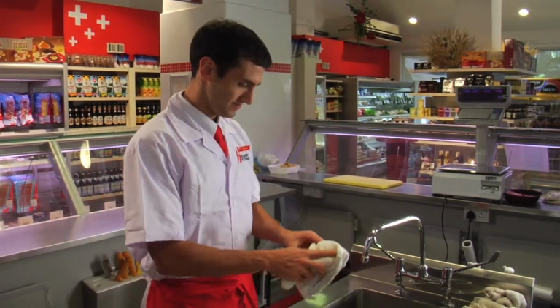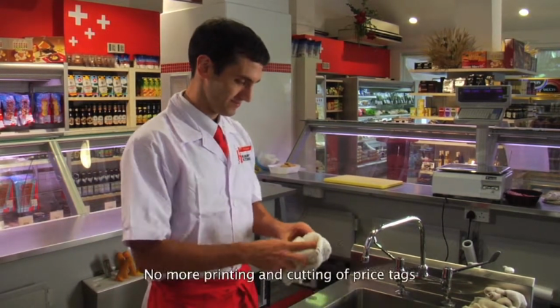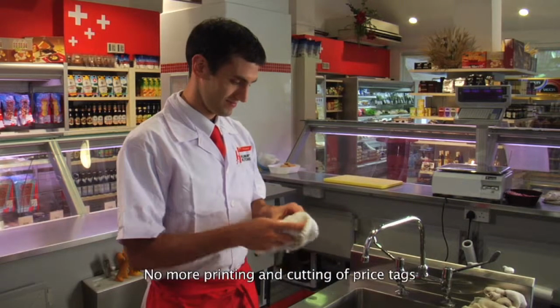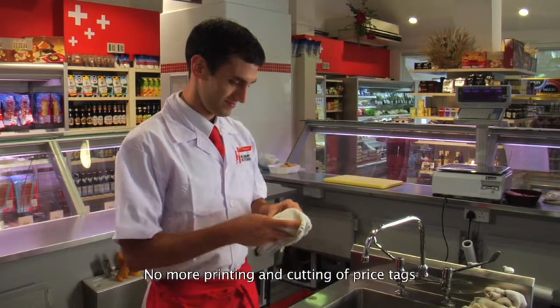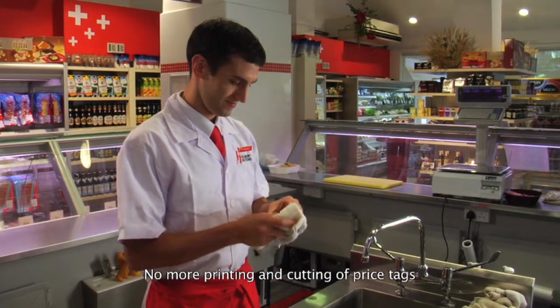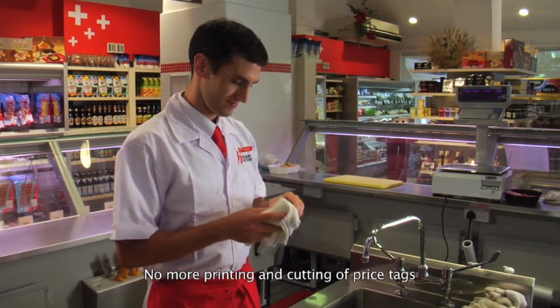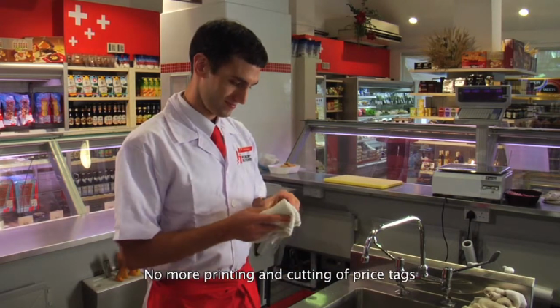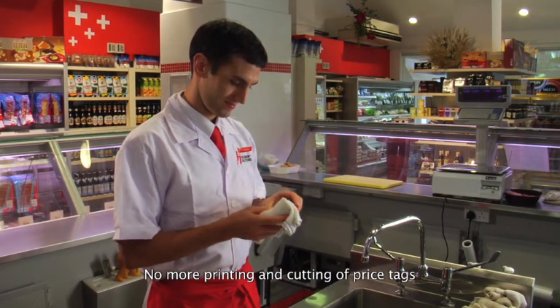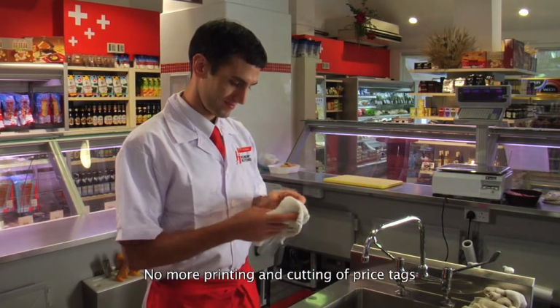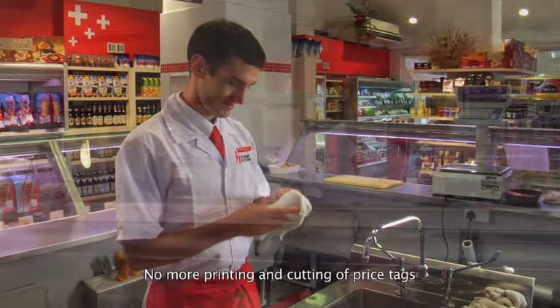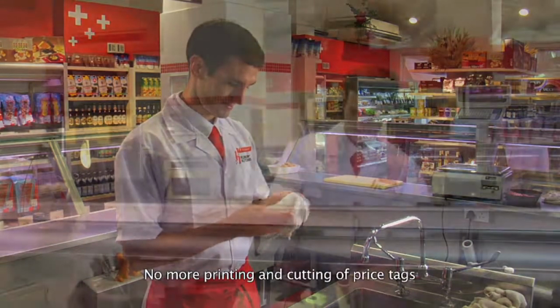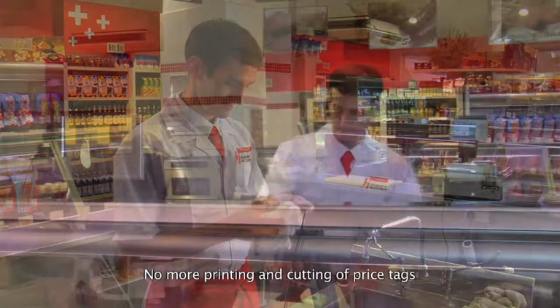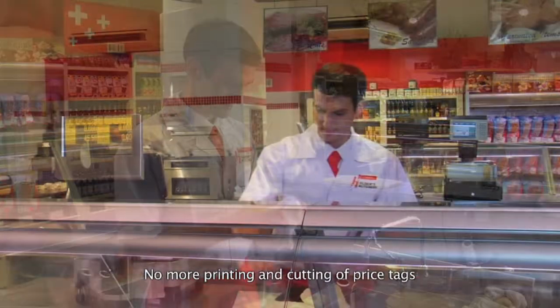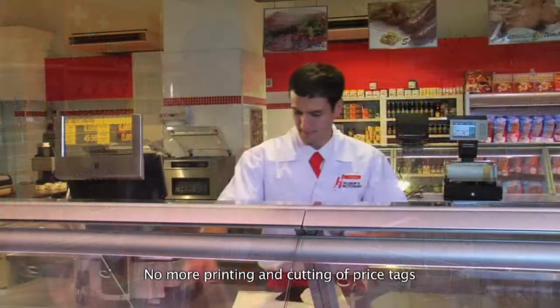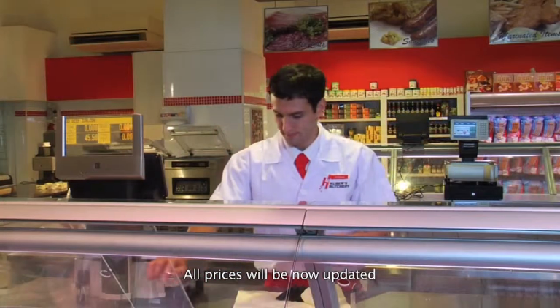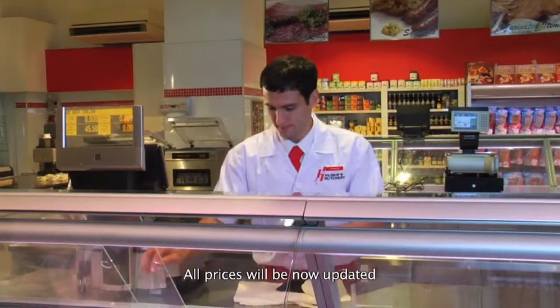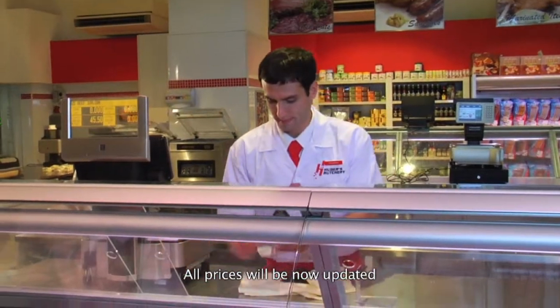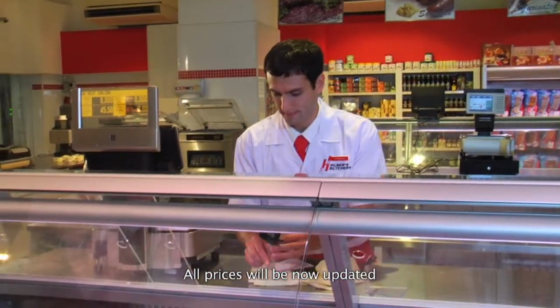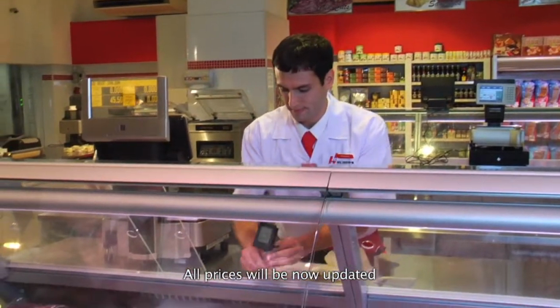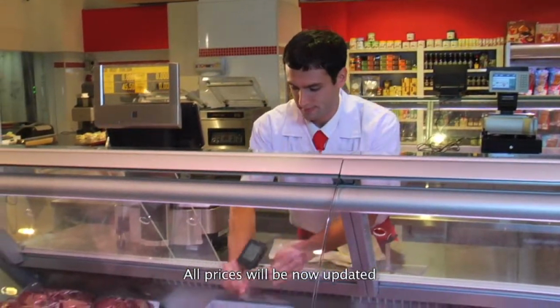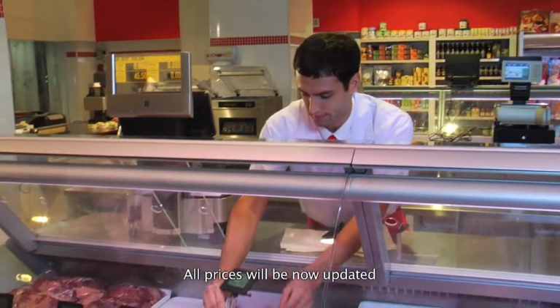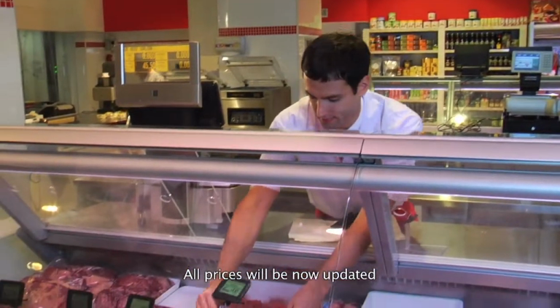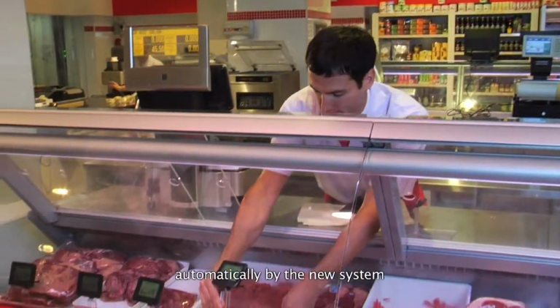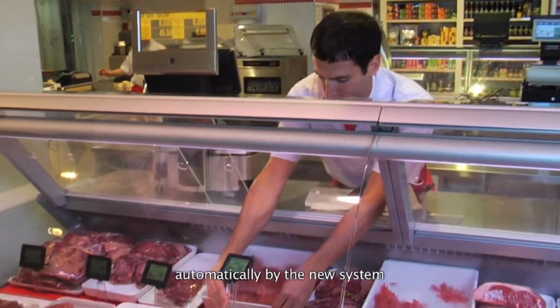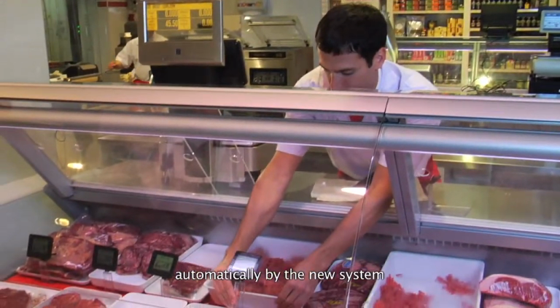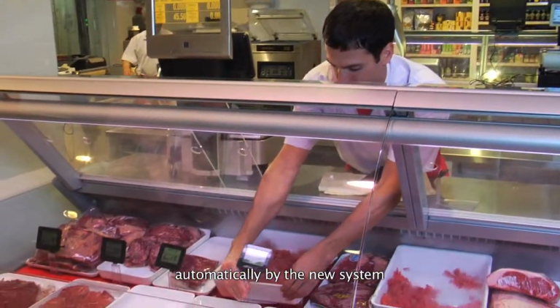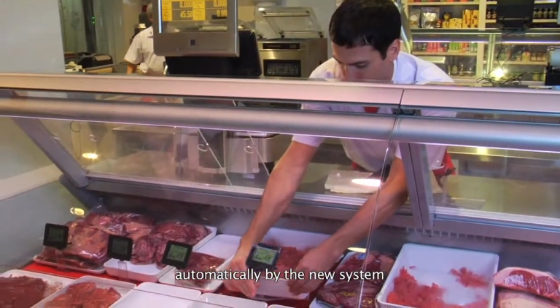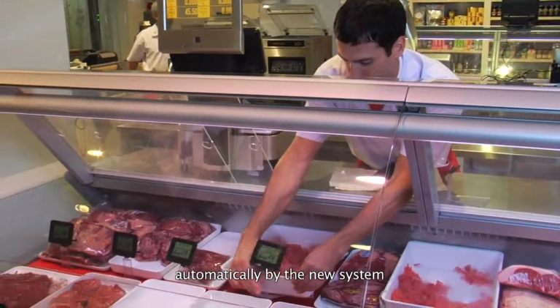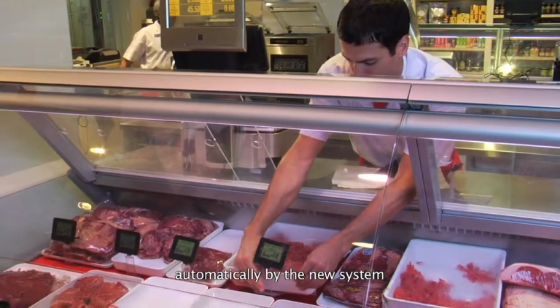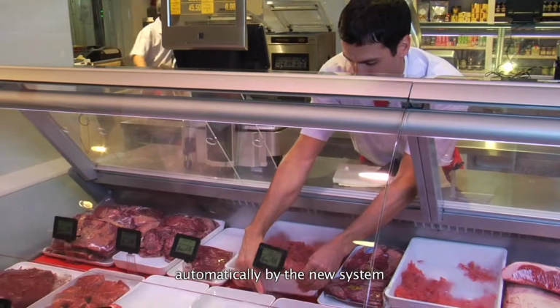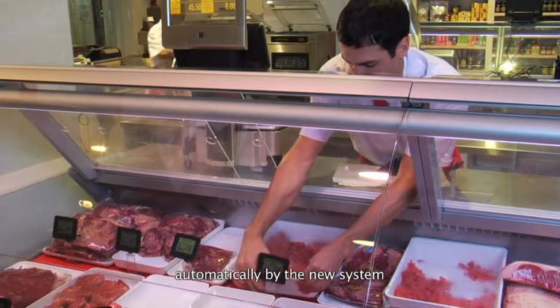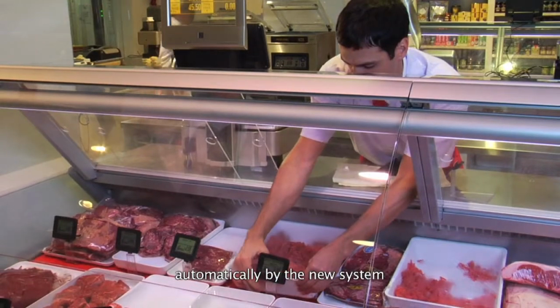No more printing and cutting of price tags. All prices will now be updated automatically by the new system.